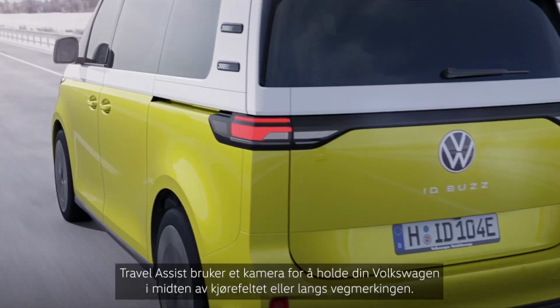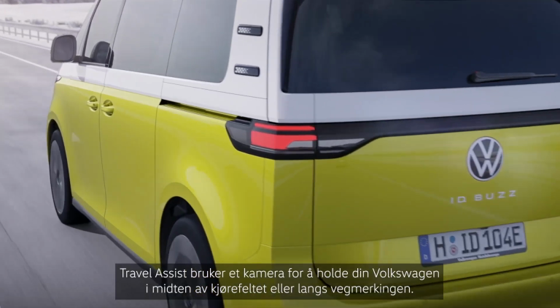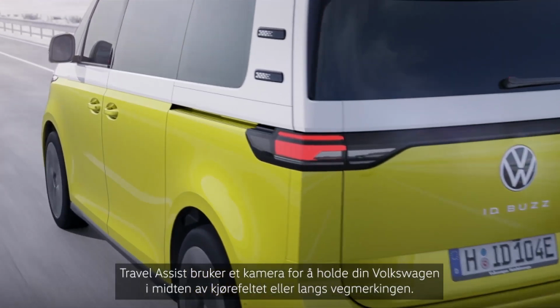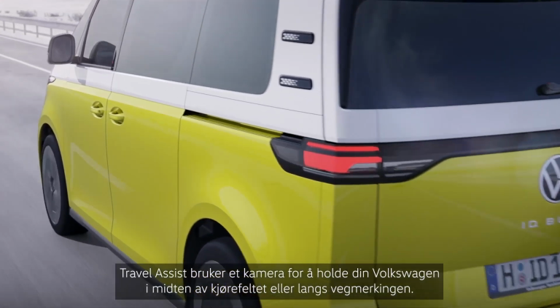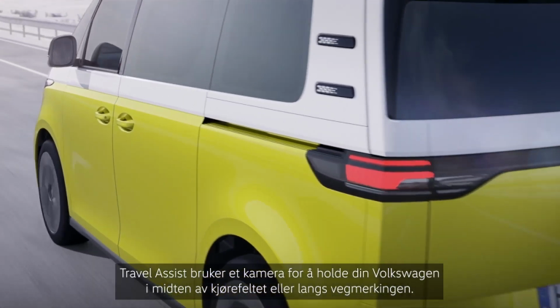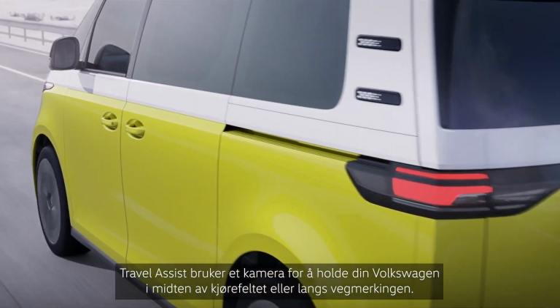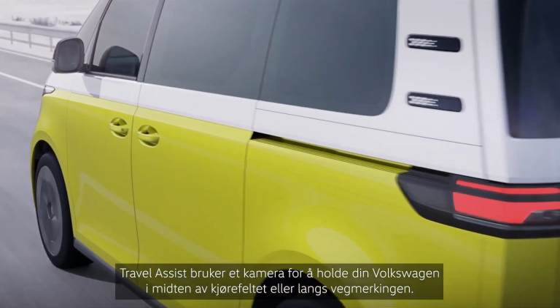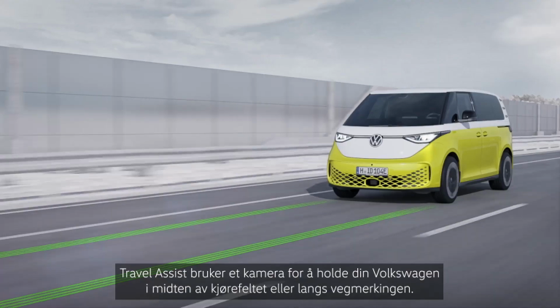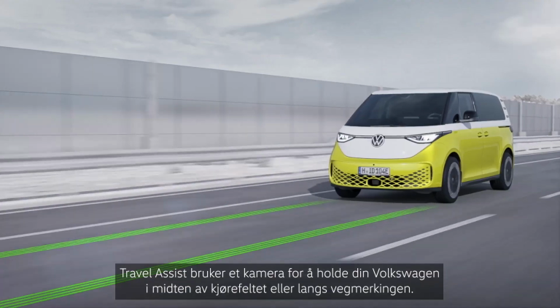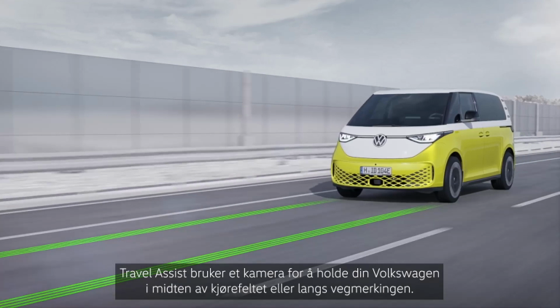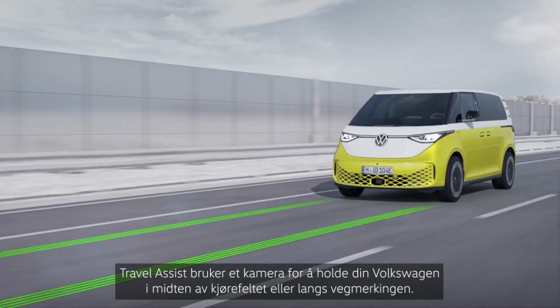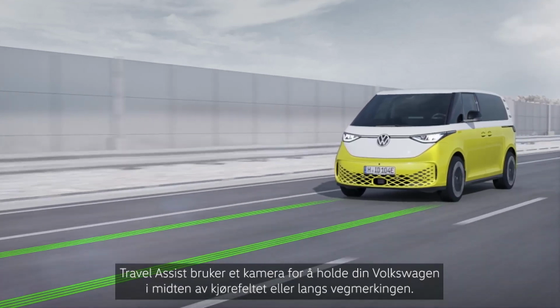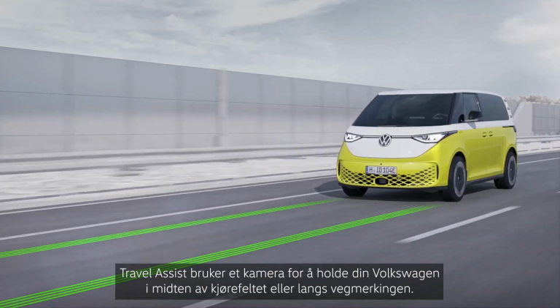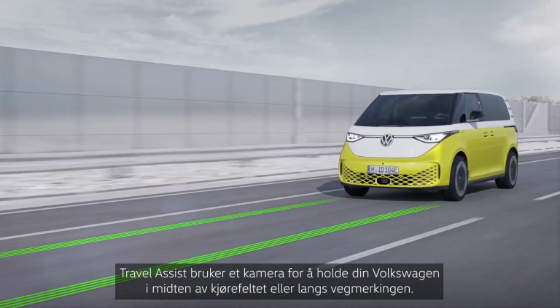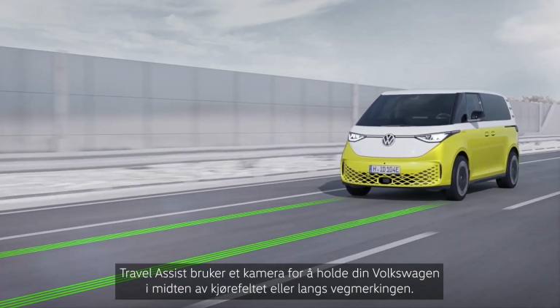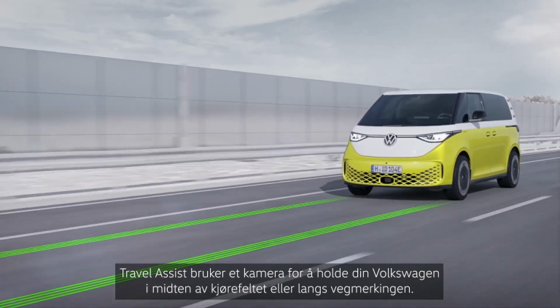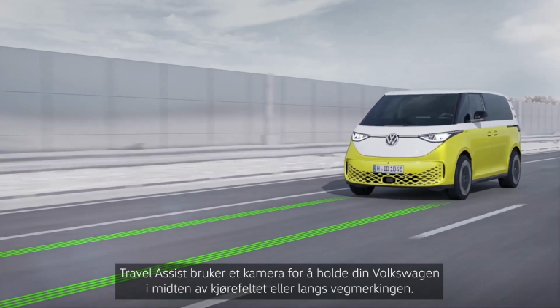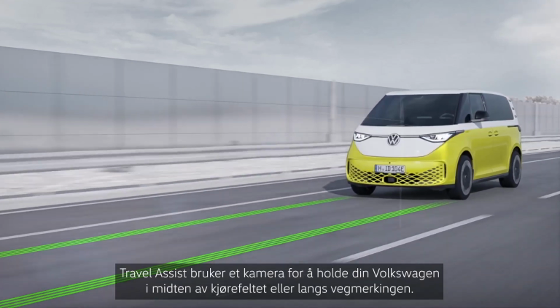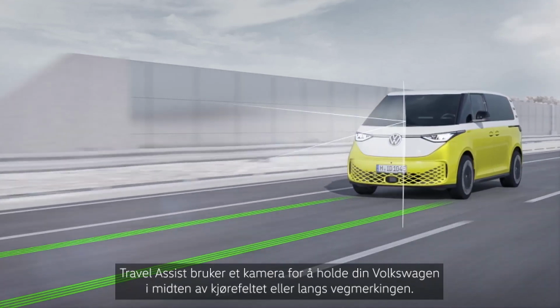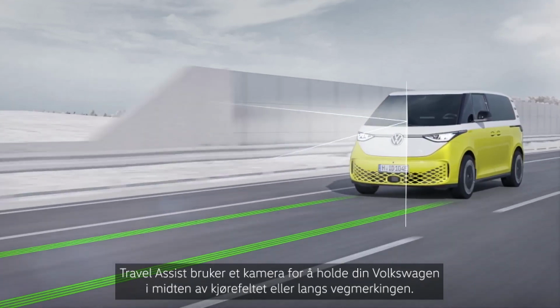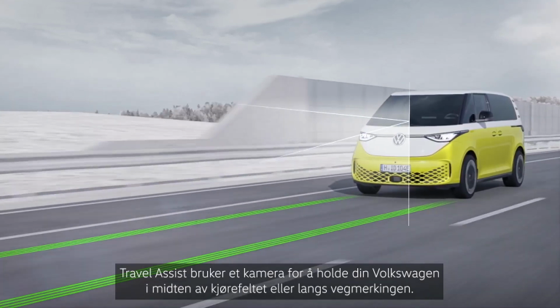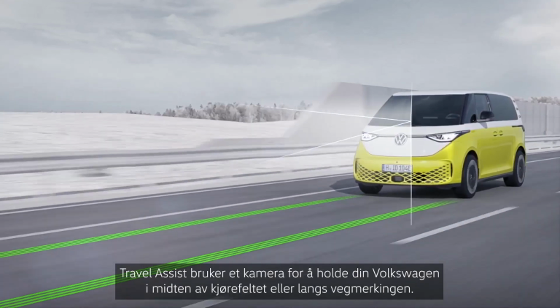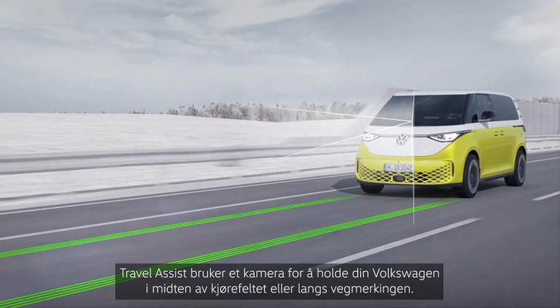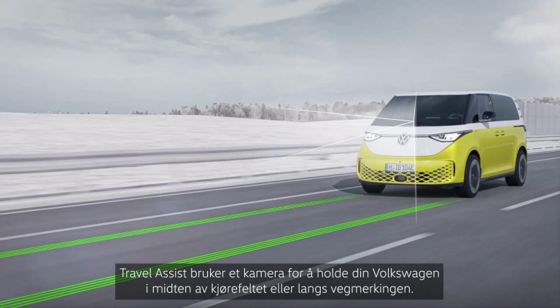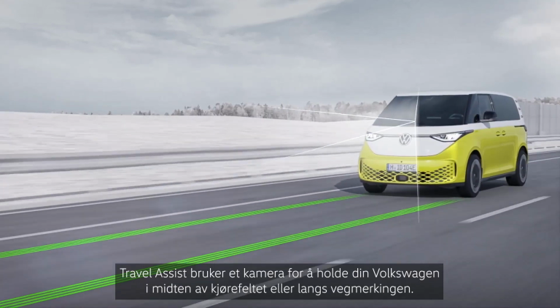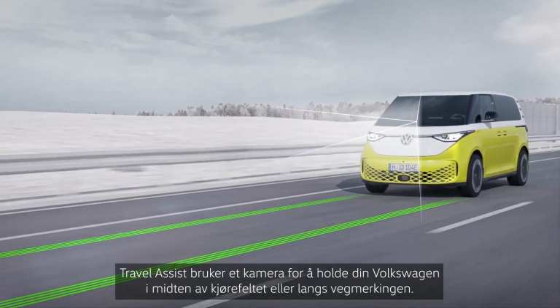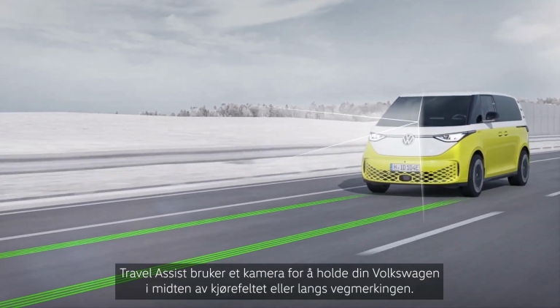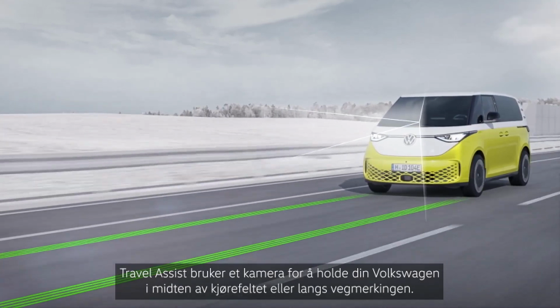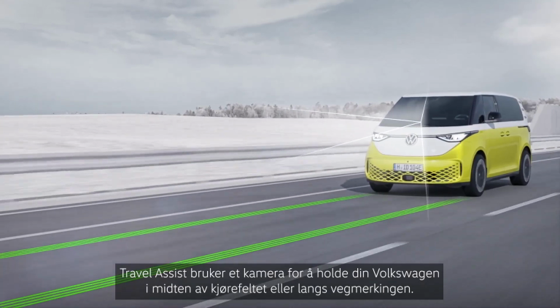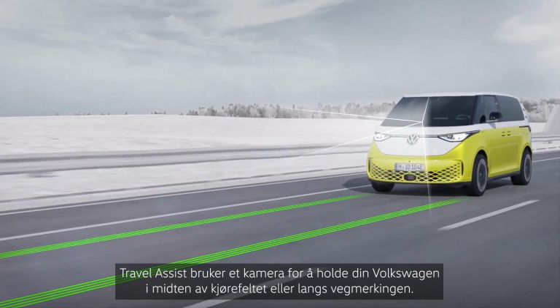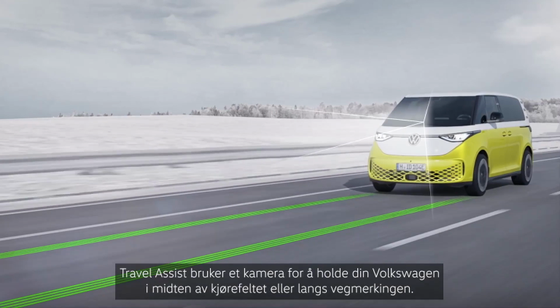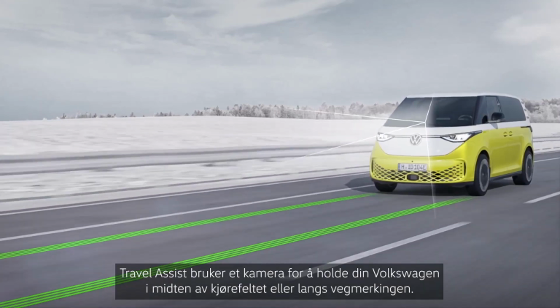Travel Assist uses a camera to keep your Volkswagen consistently in the middle of your lane, or guided along the preferred line.